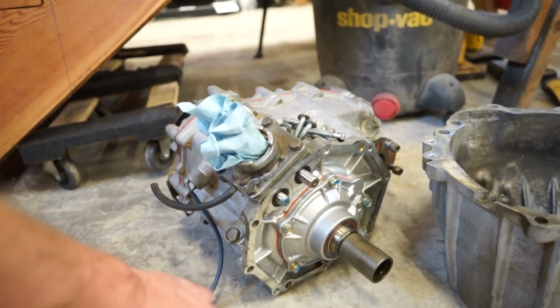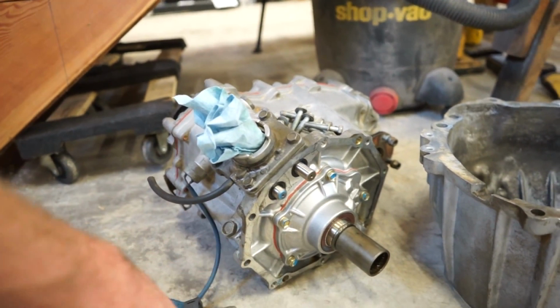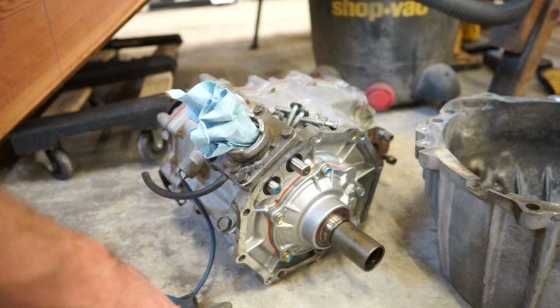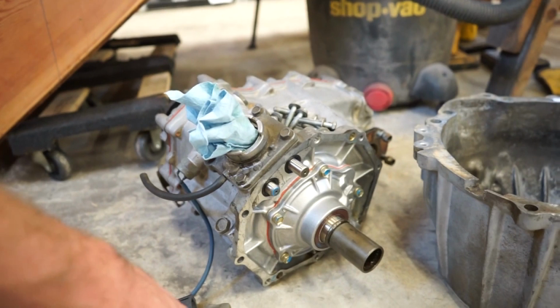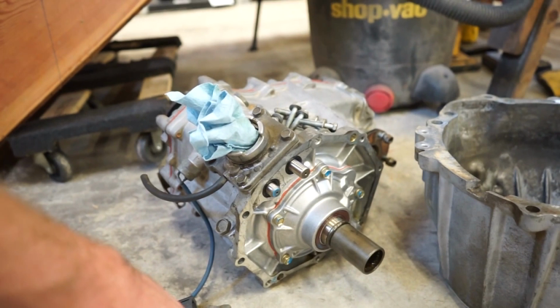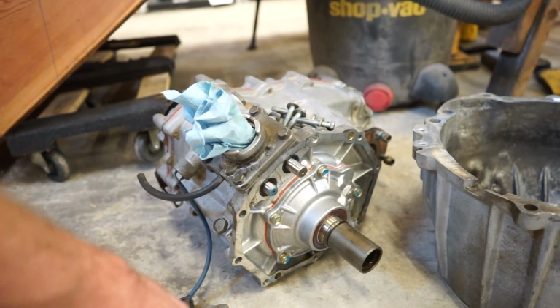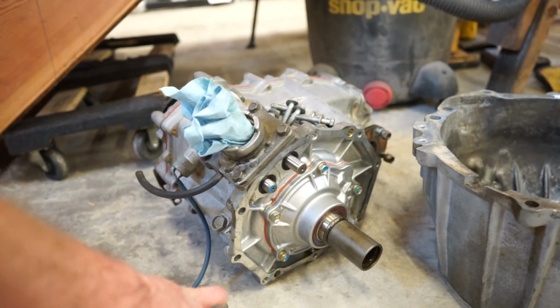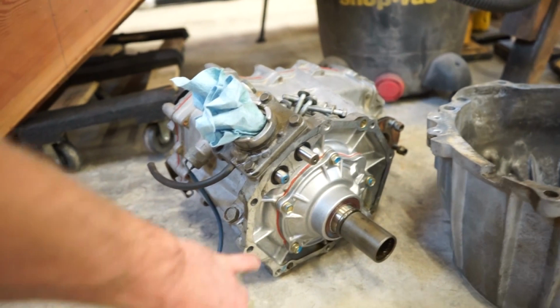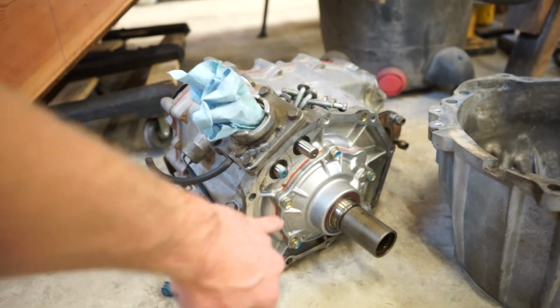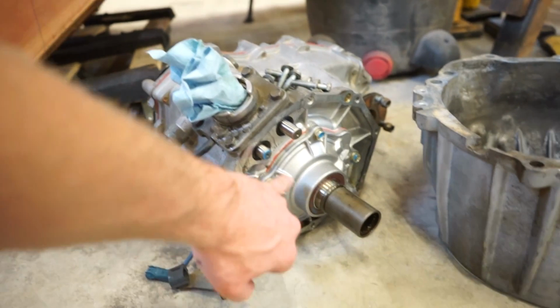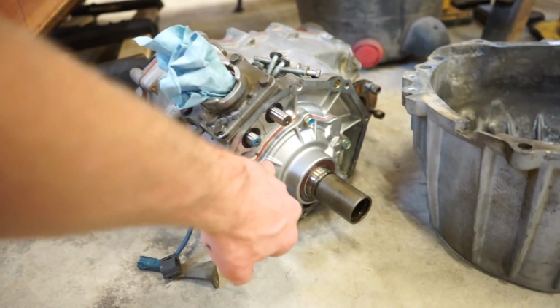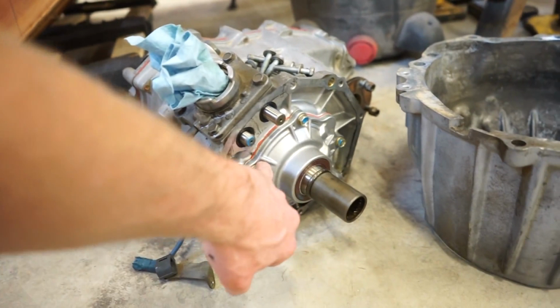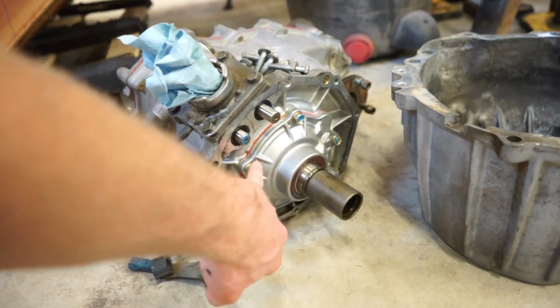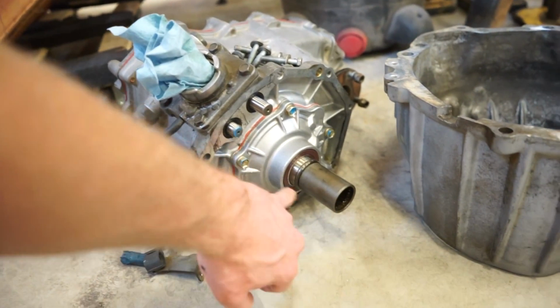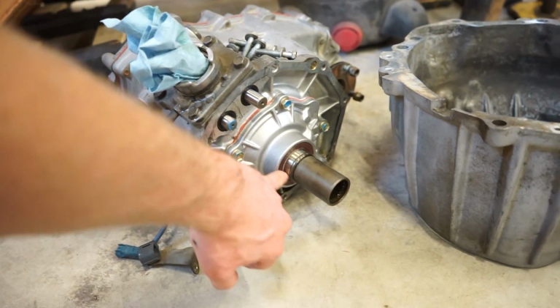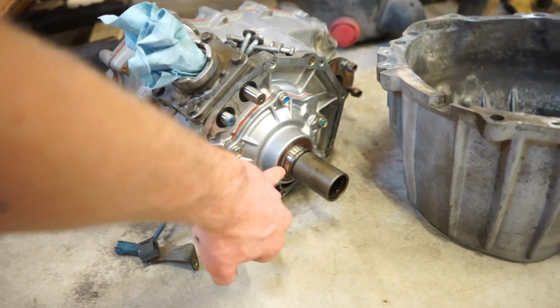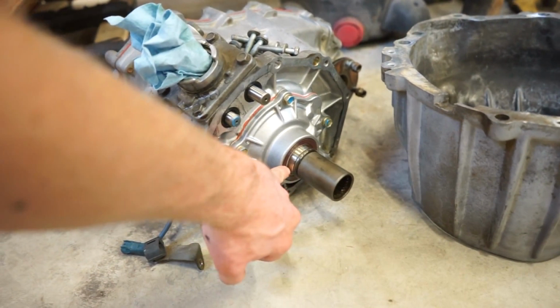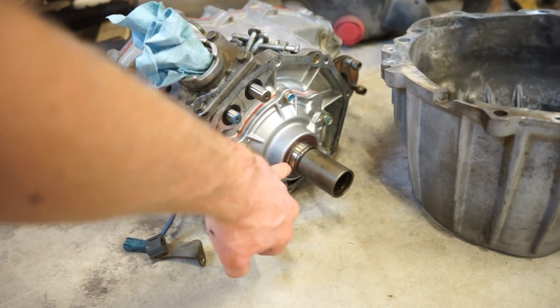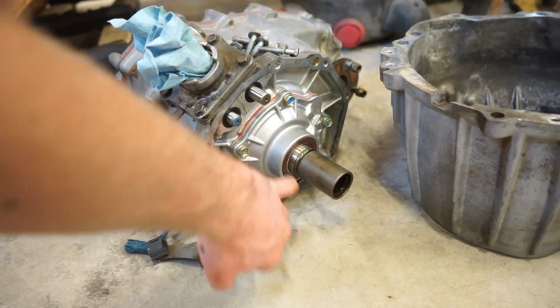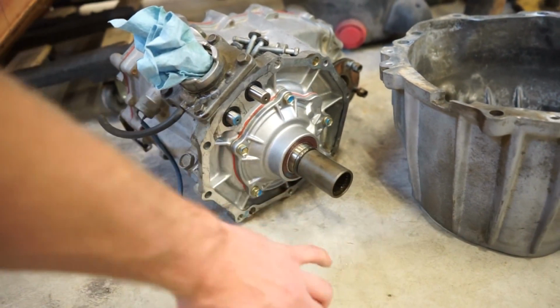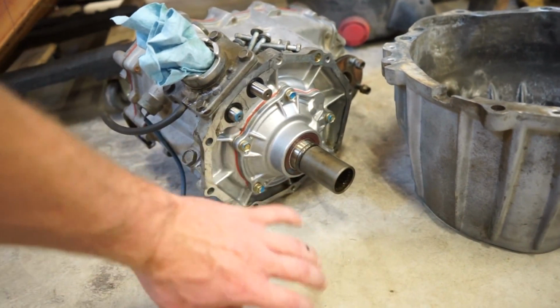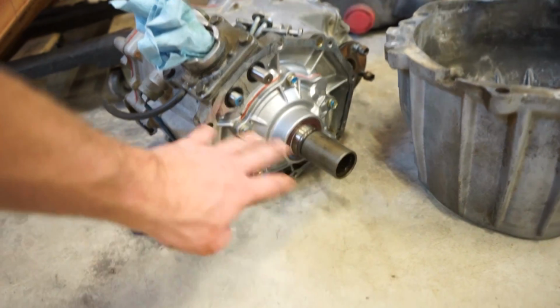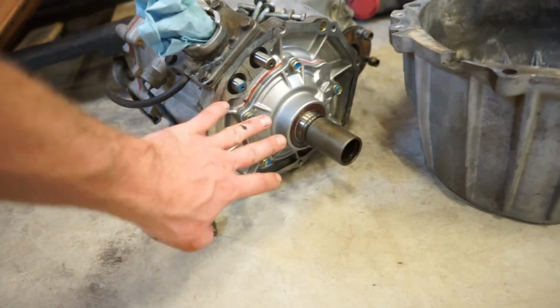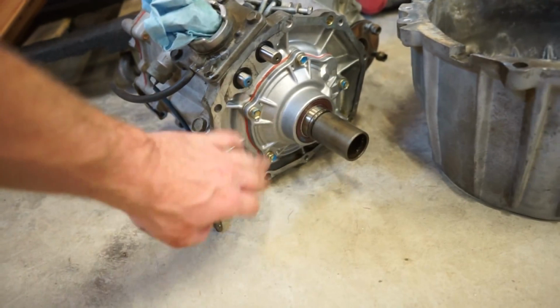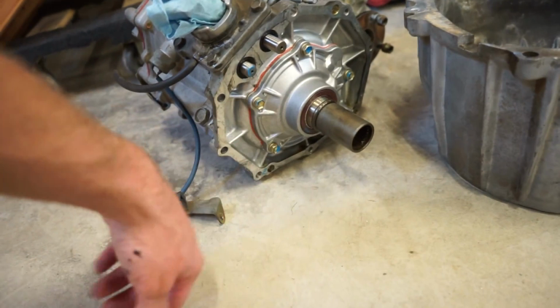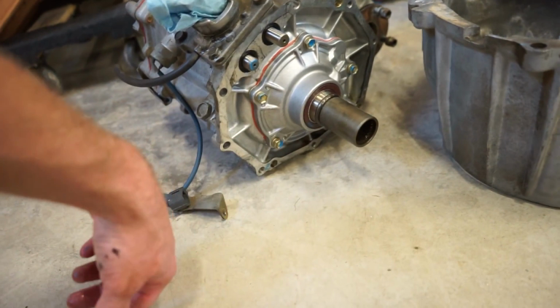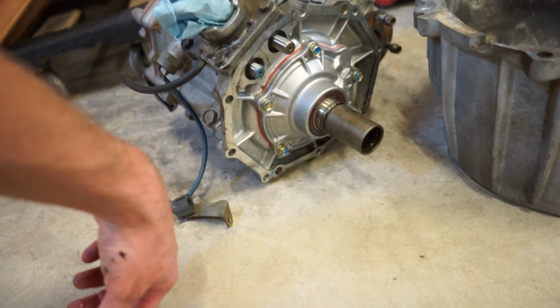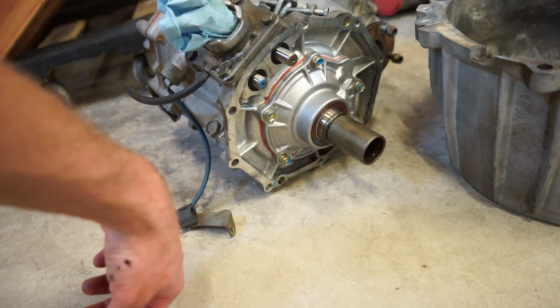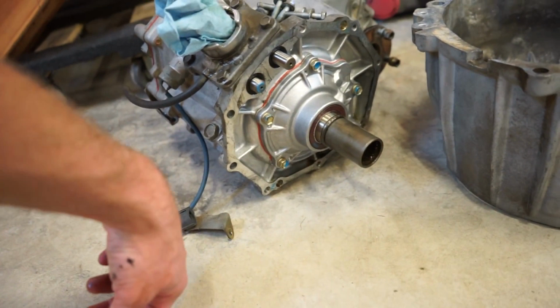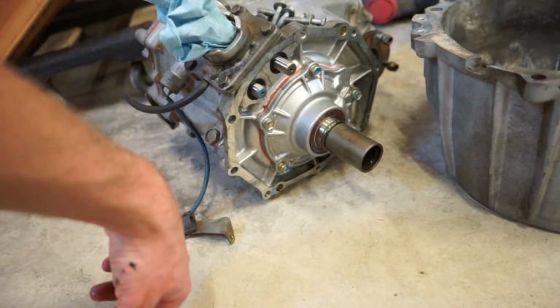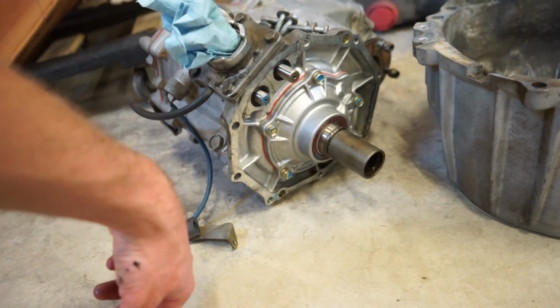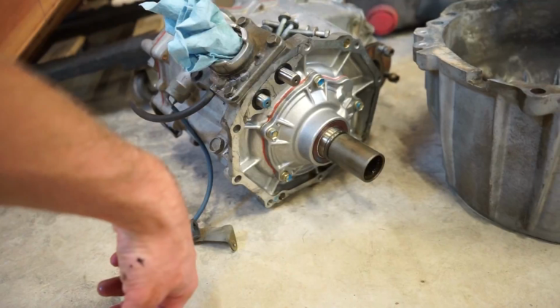So I think I'm just gonna leave it for now. I think I should pull this cover off, replace that seal, and call it a day on that.